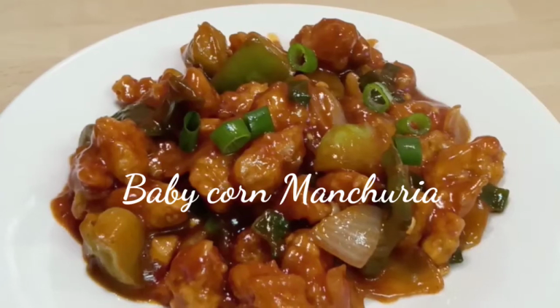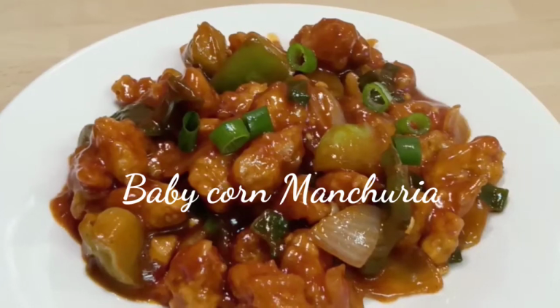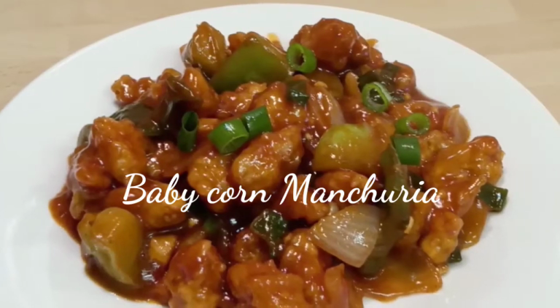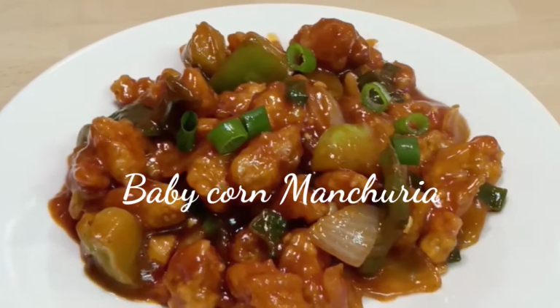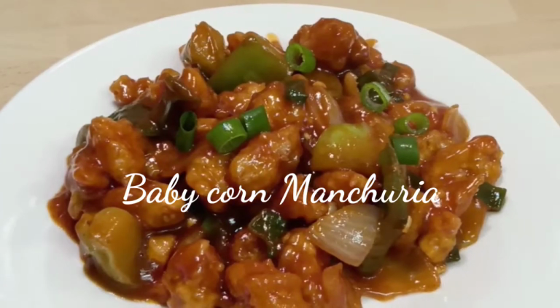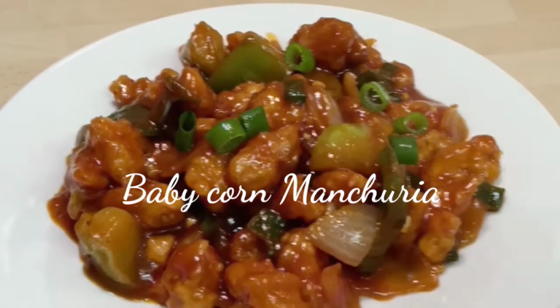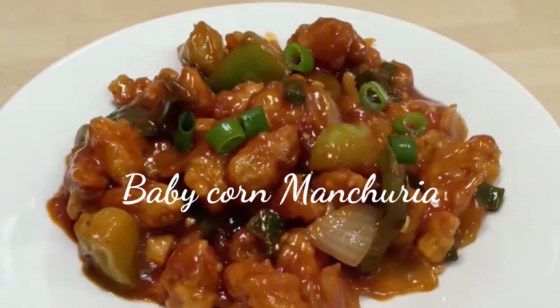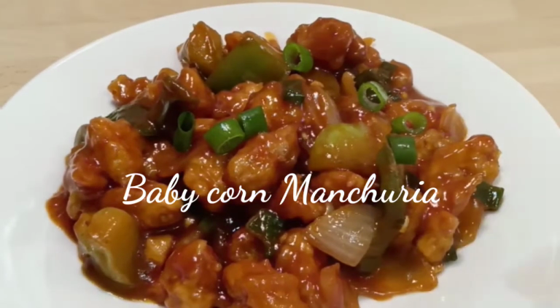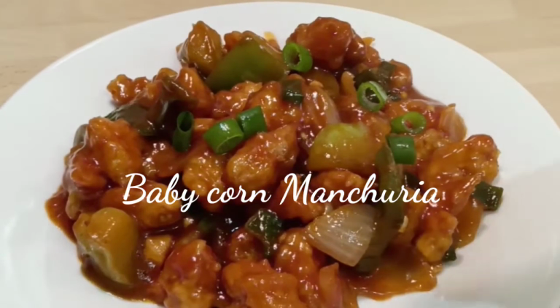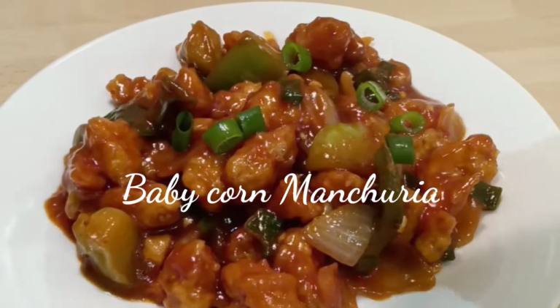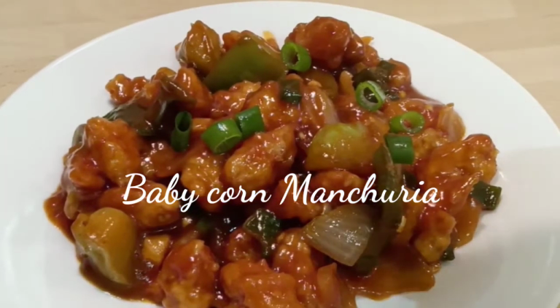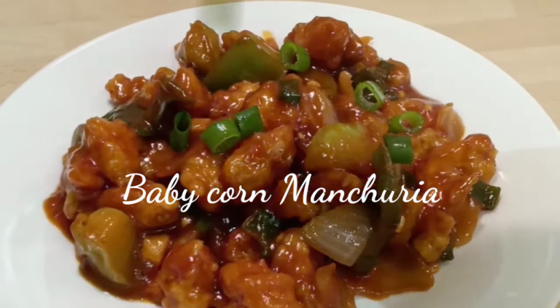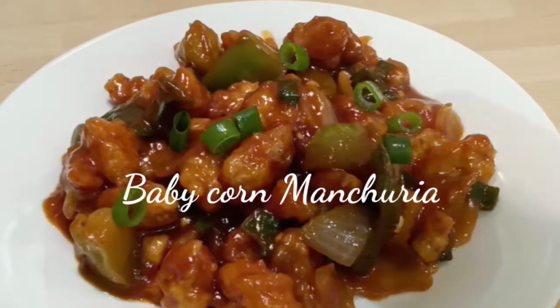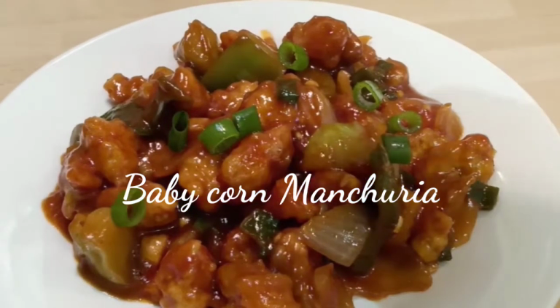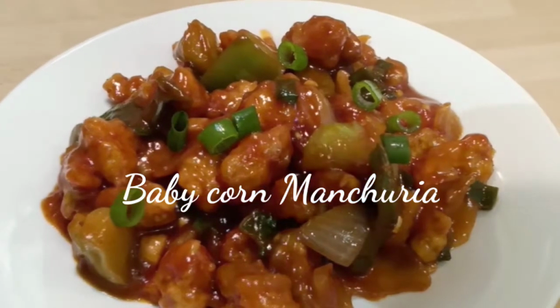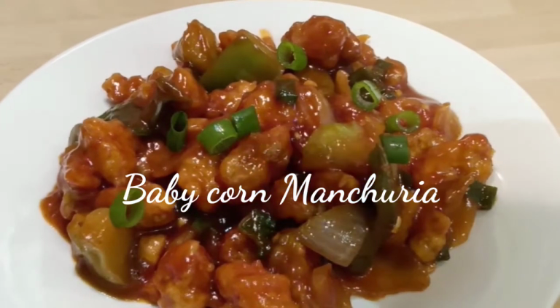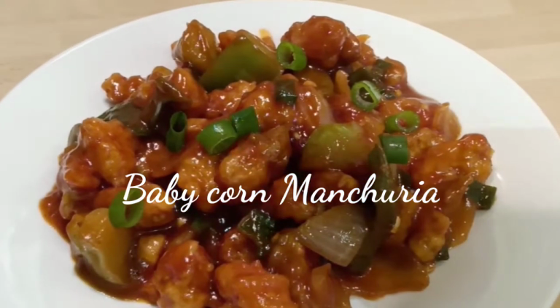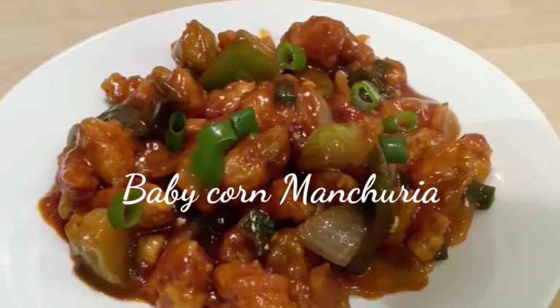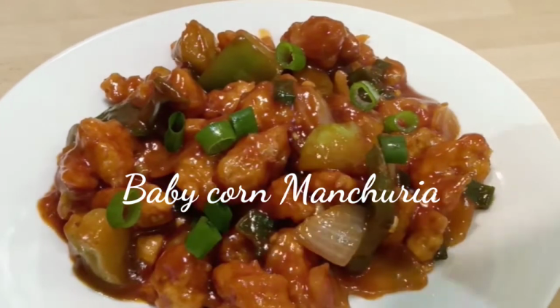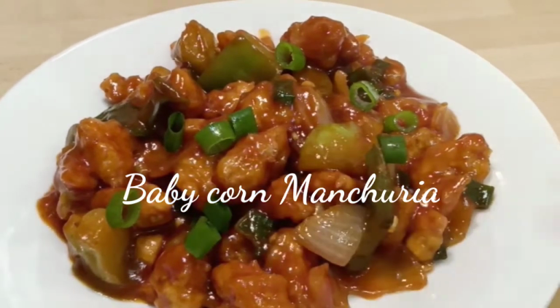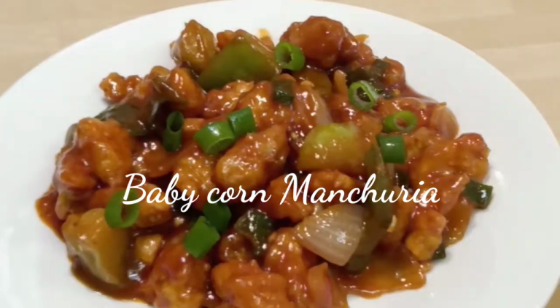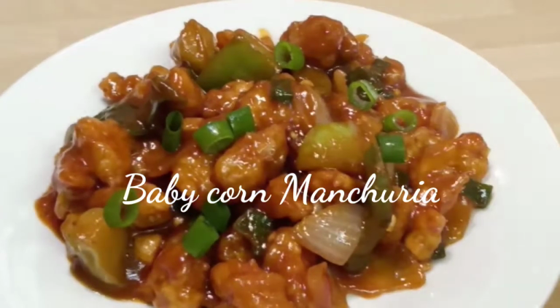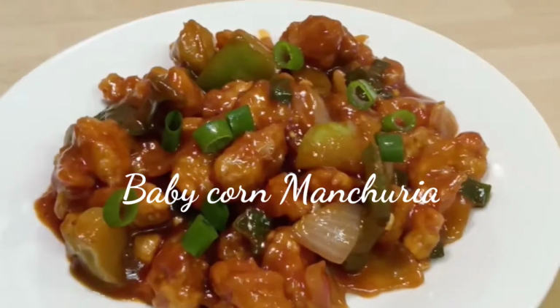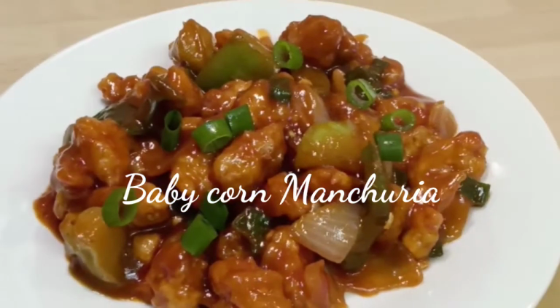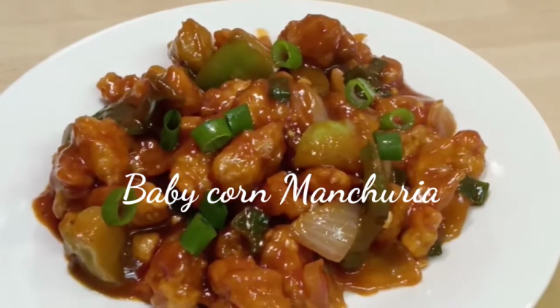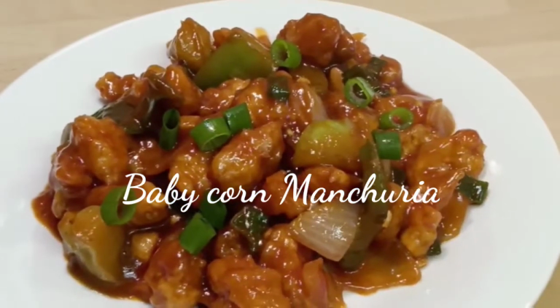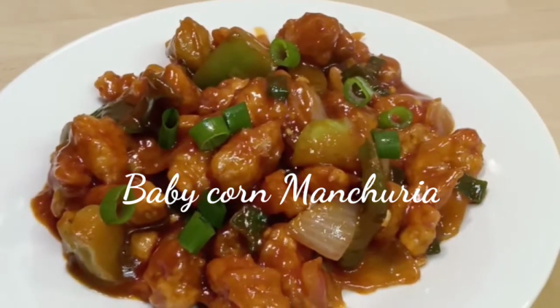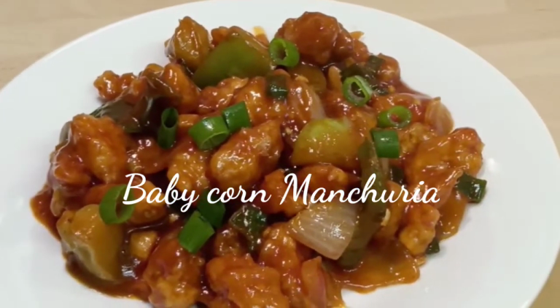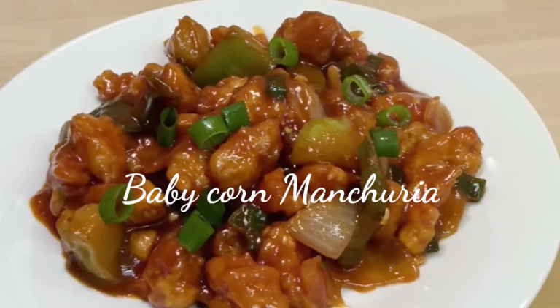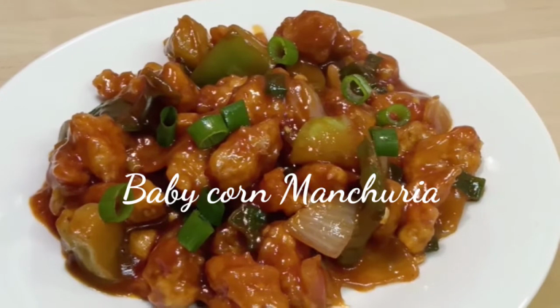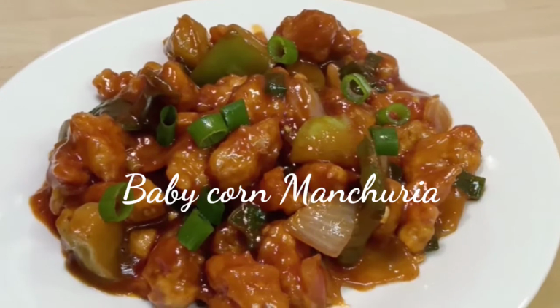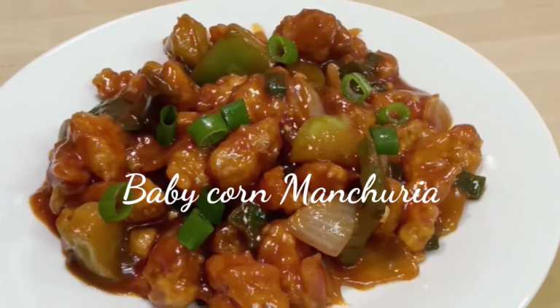Hi friends, welcome back to my channel. In this video I am going to show Baby Corn Manchurian recipe.